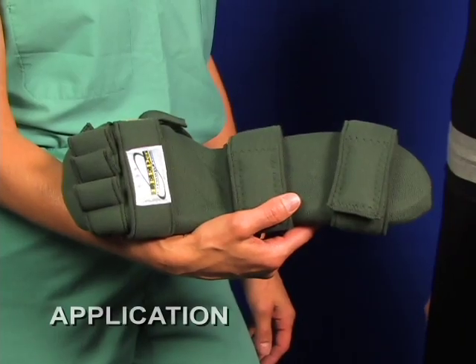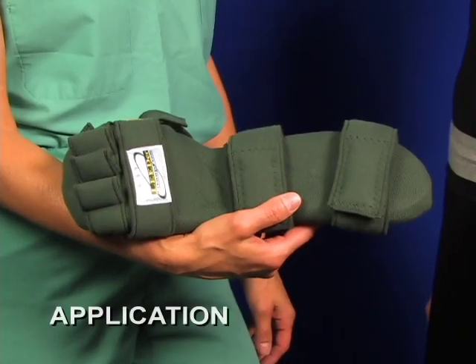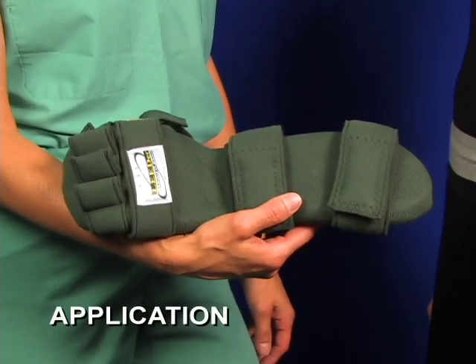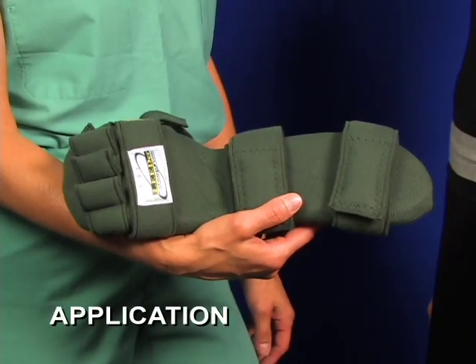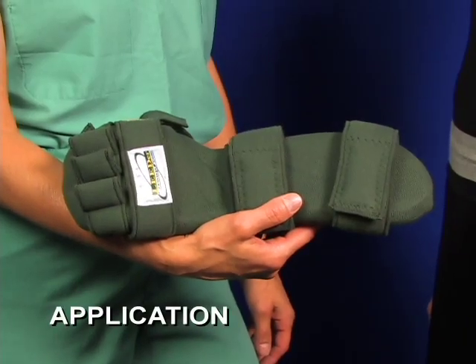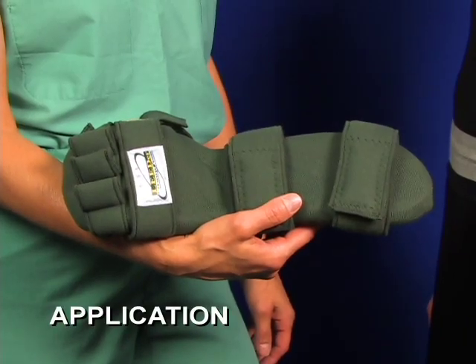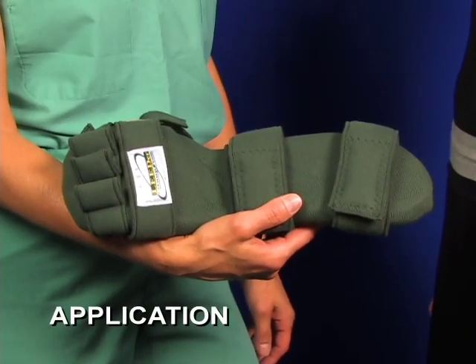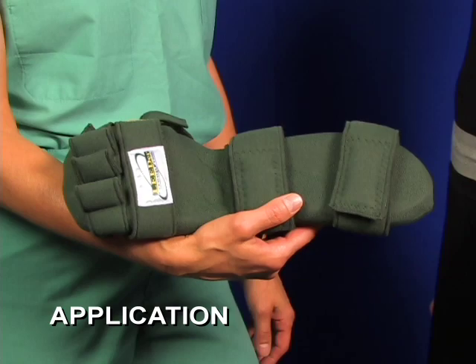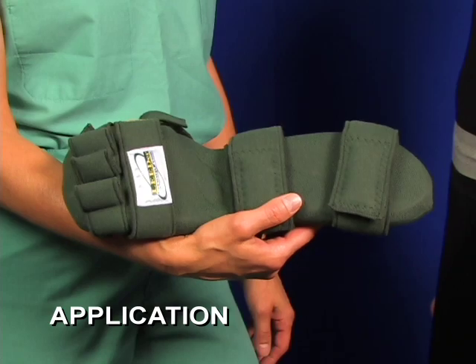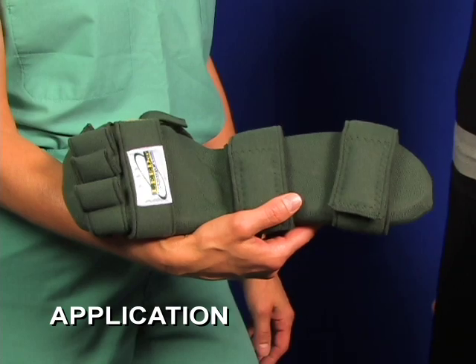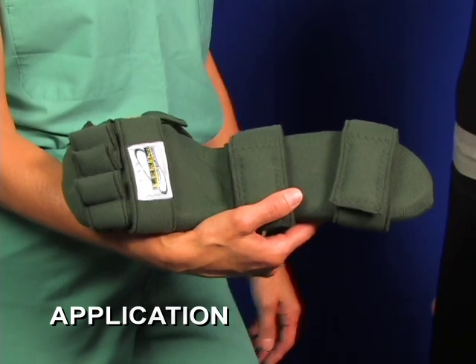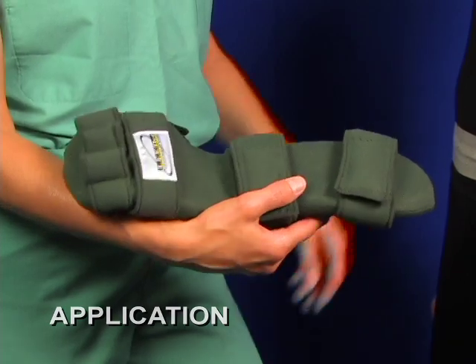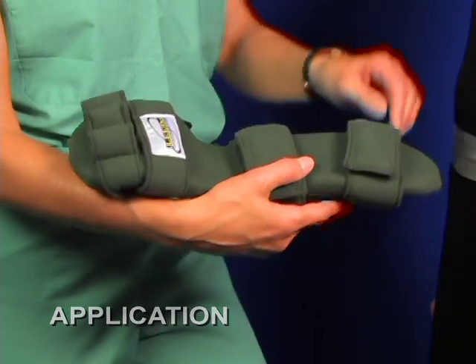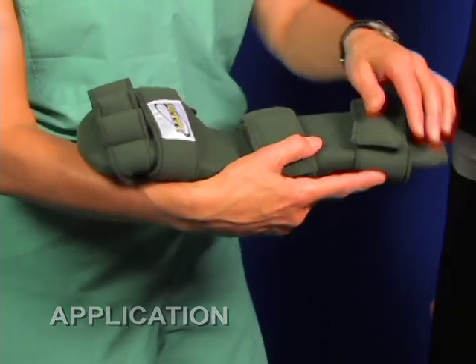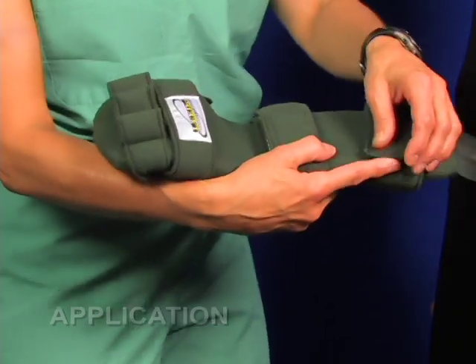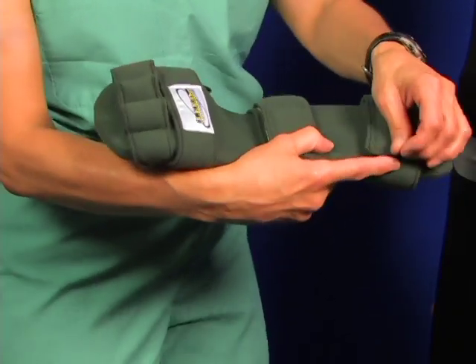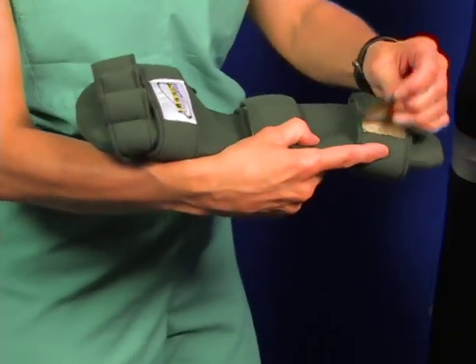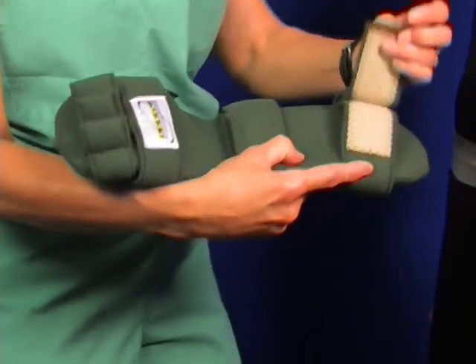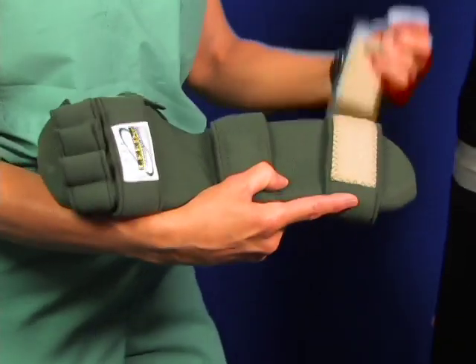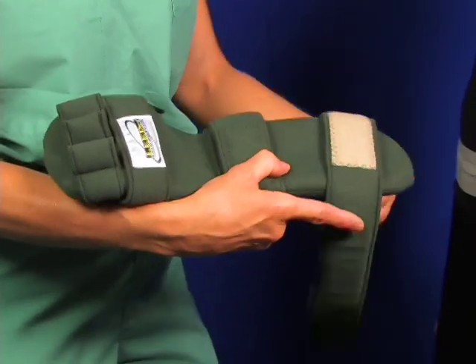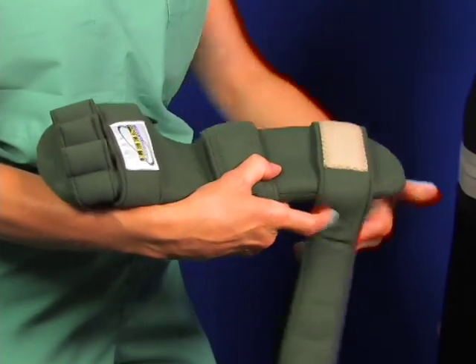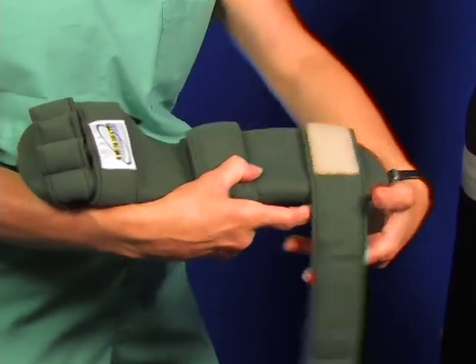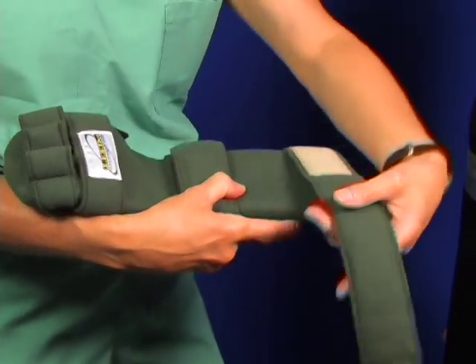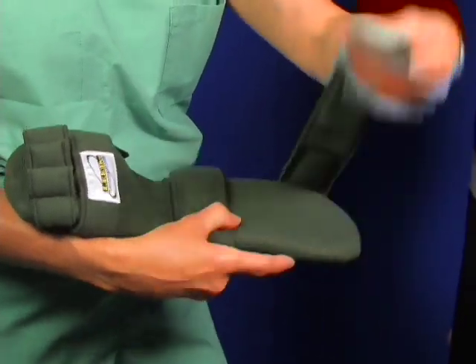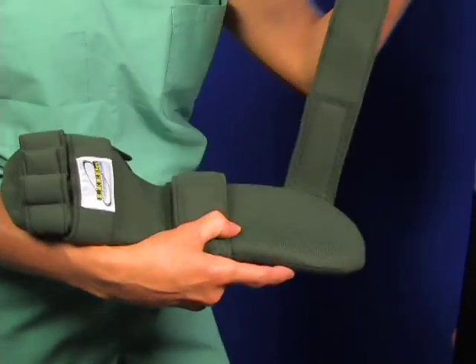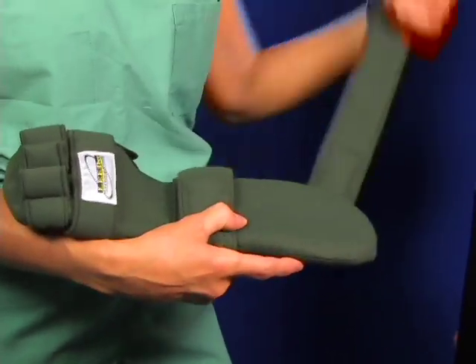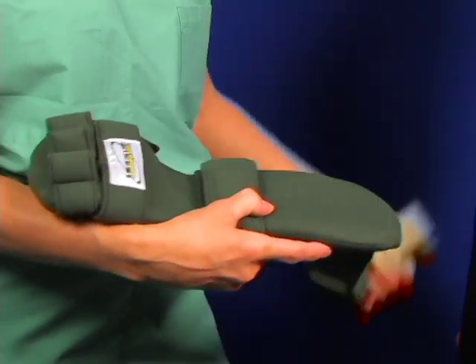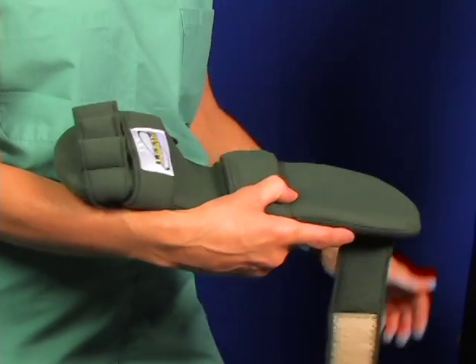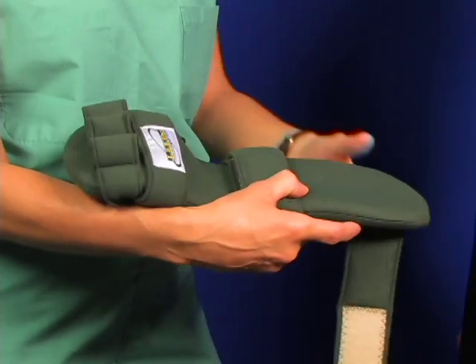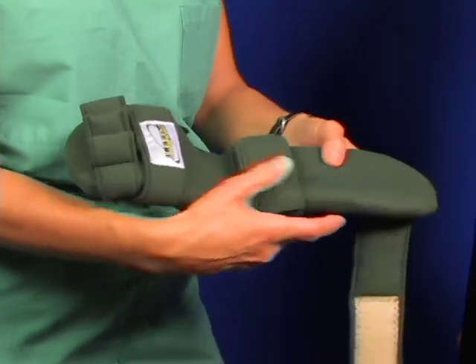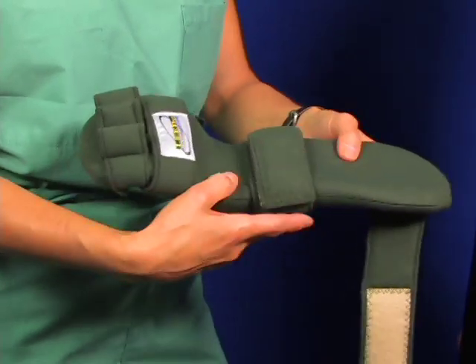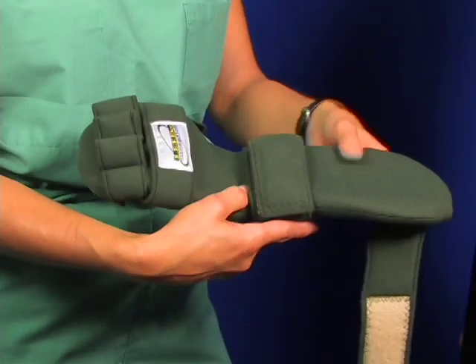This is the leader rest with the no-fleece option. Instead, it utilizes smooth velfoam.